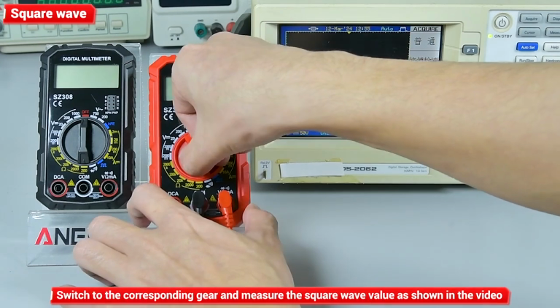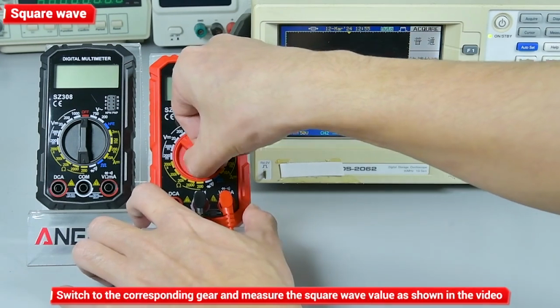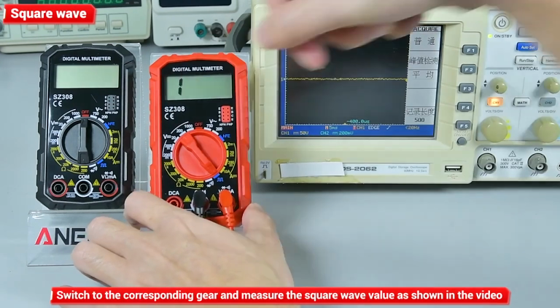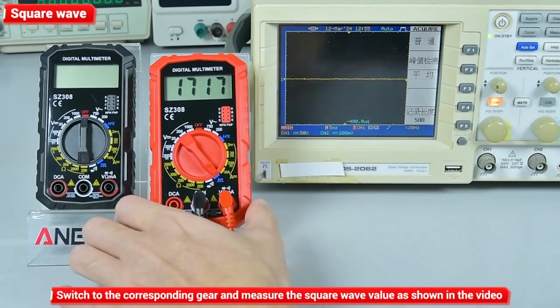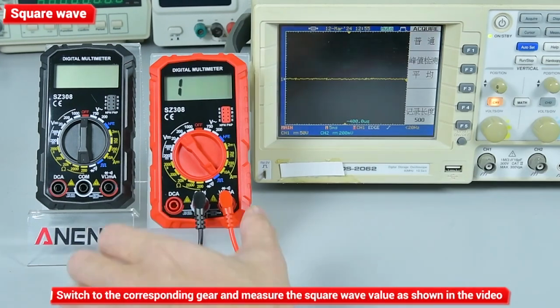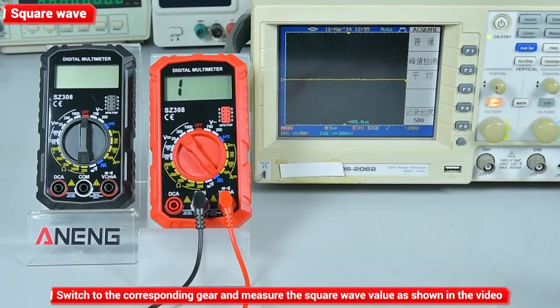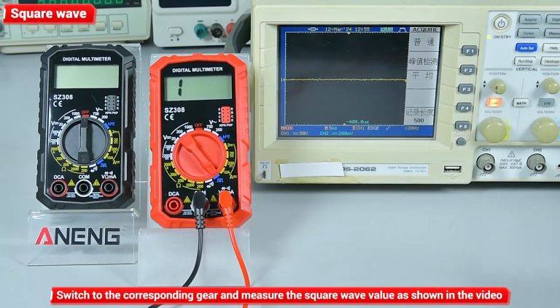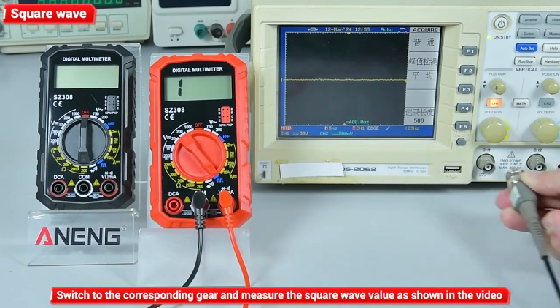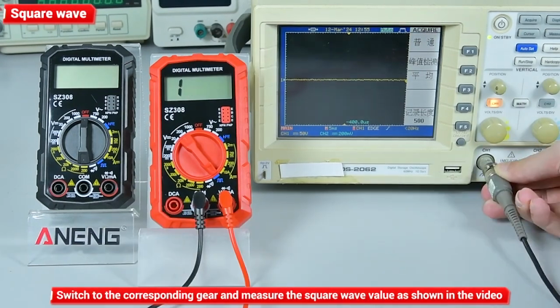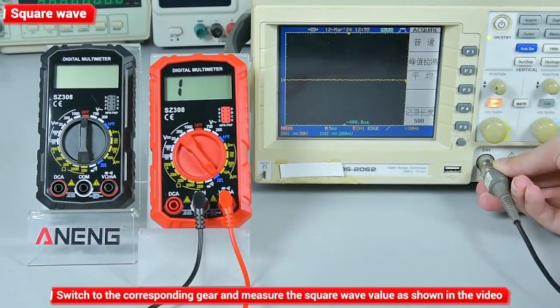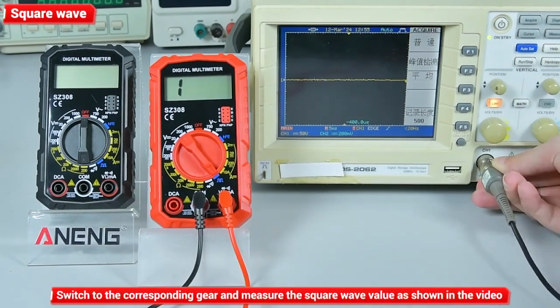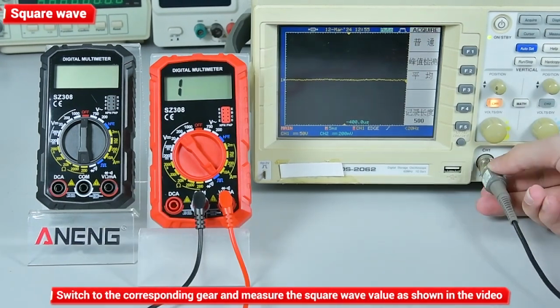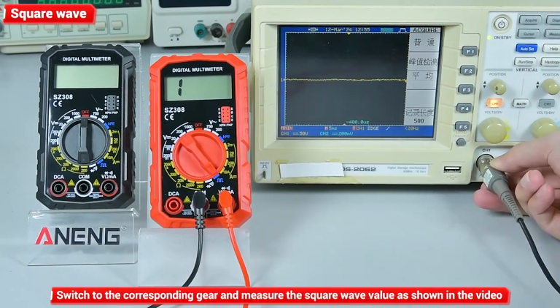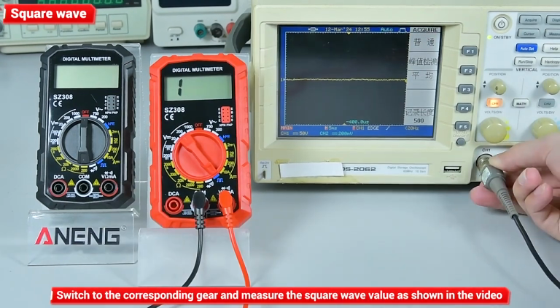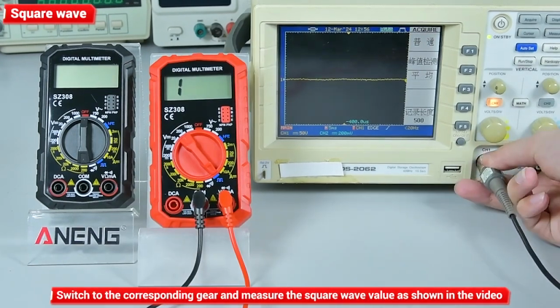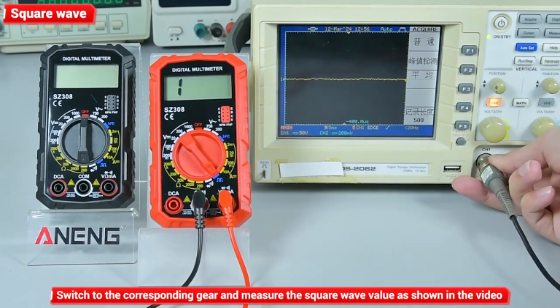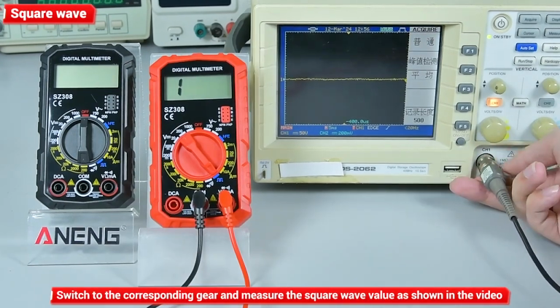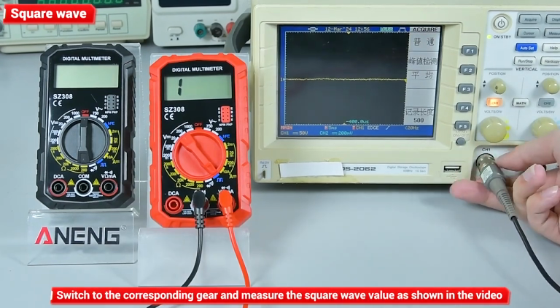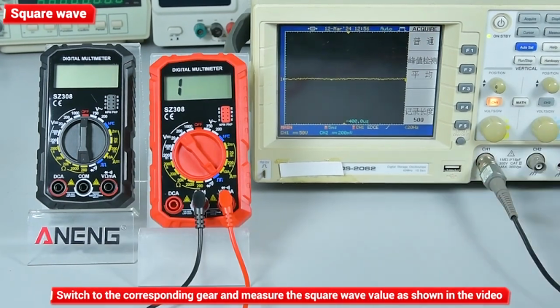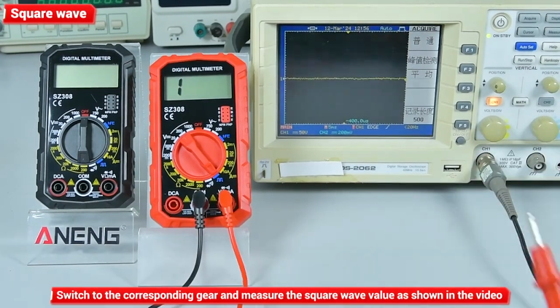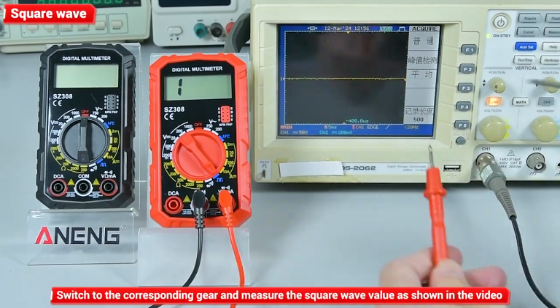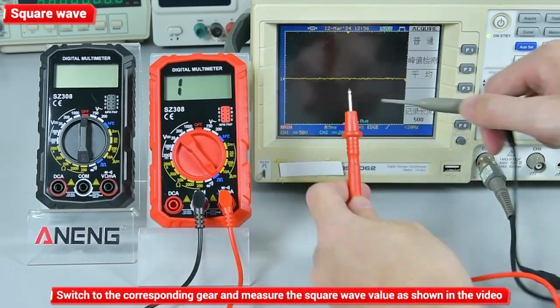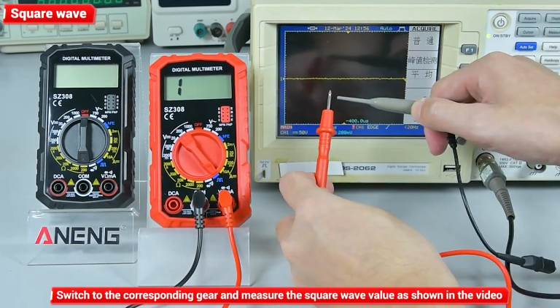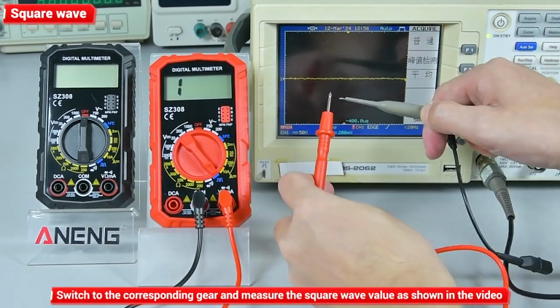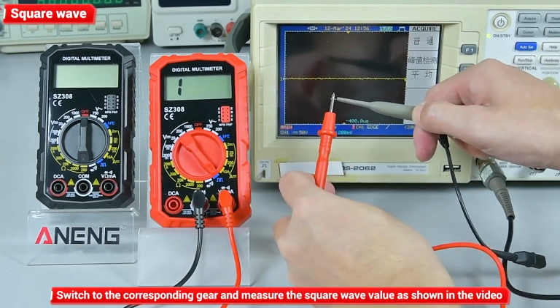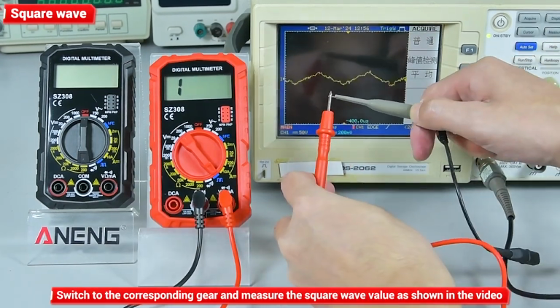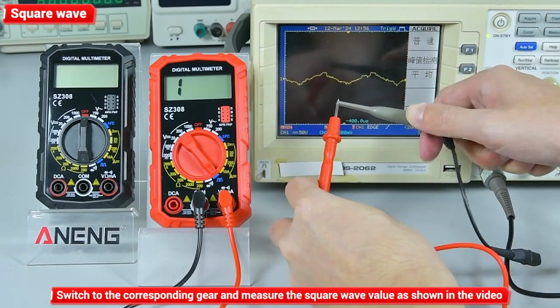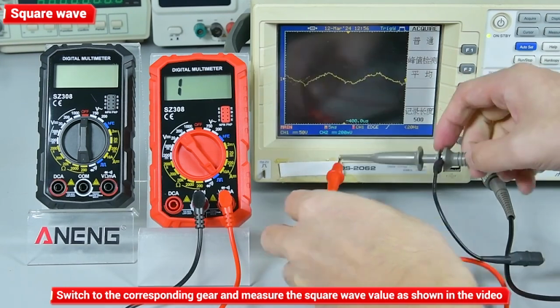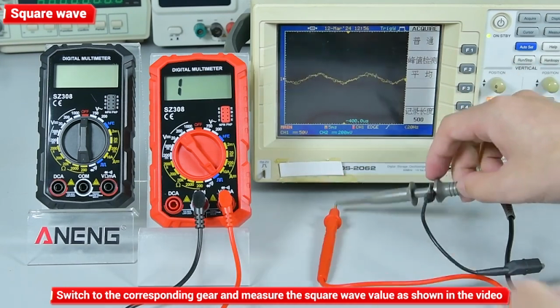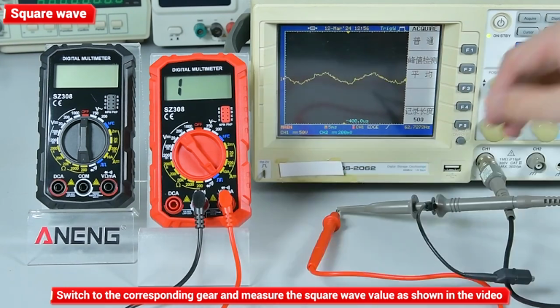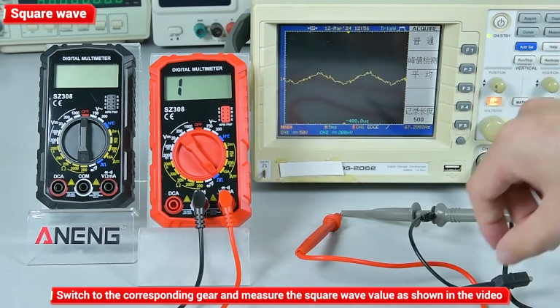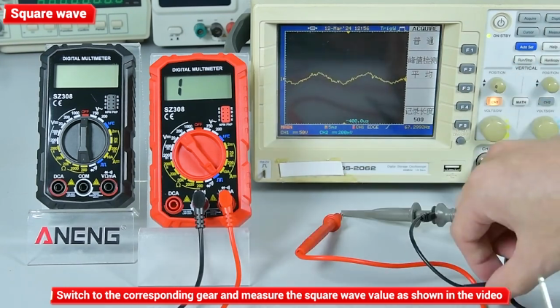Square wave: switch to the corresponding gear and measure the square wave value as shown in the video.